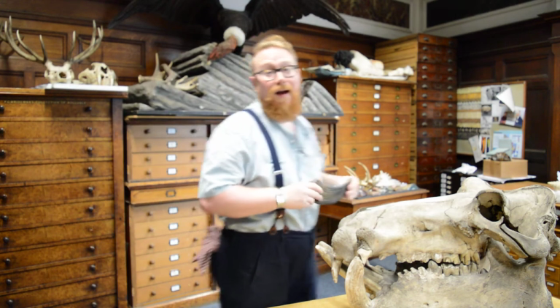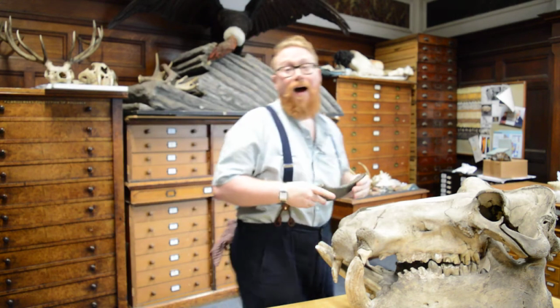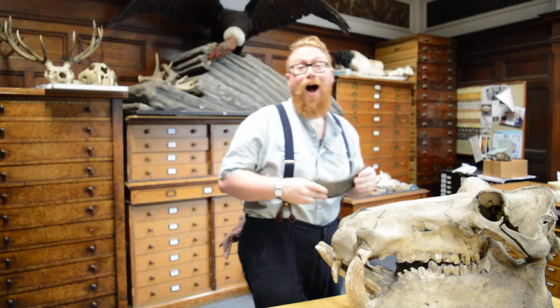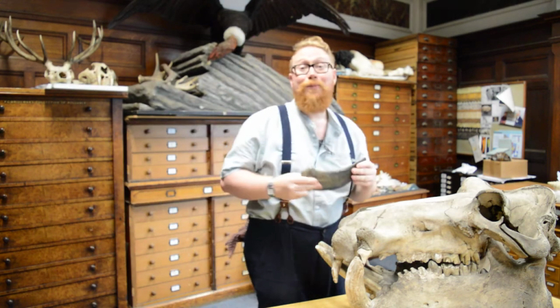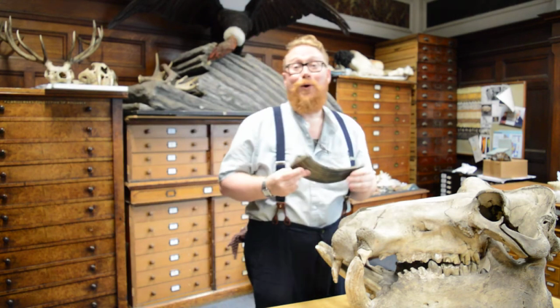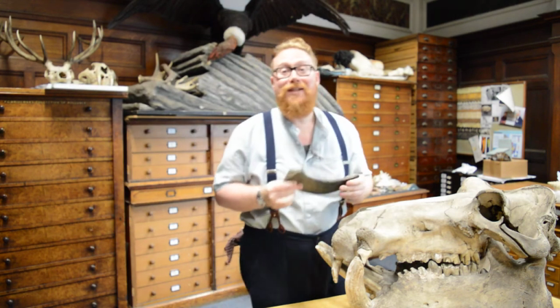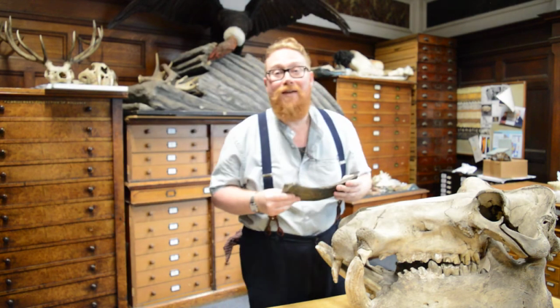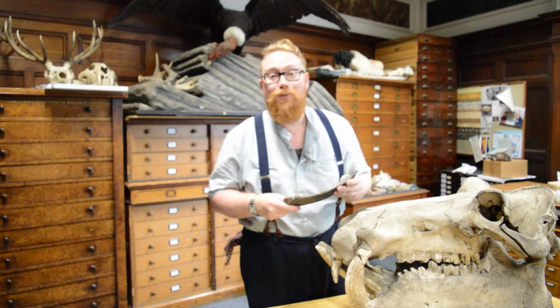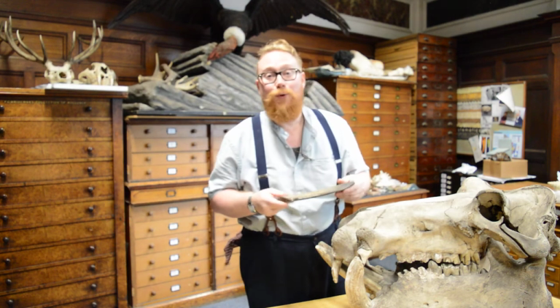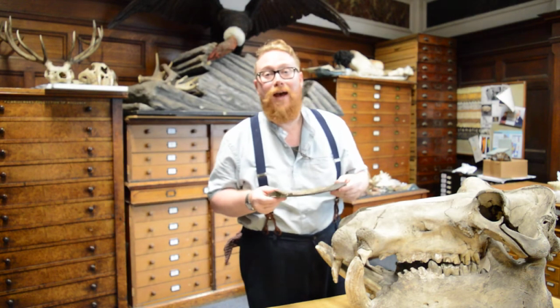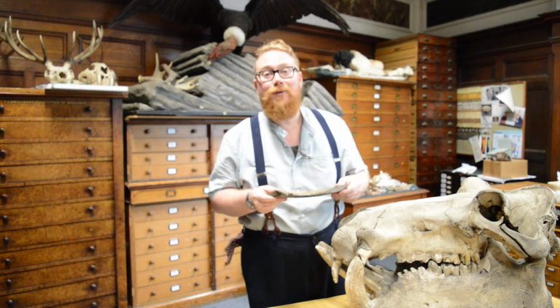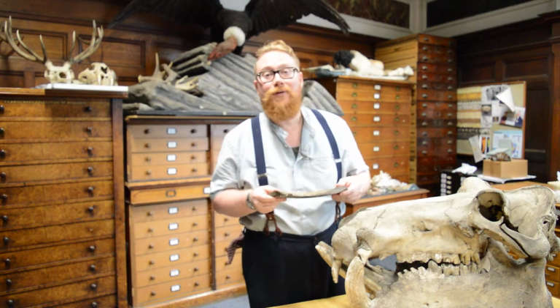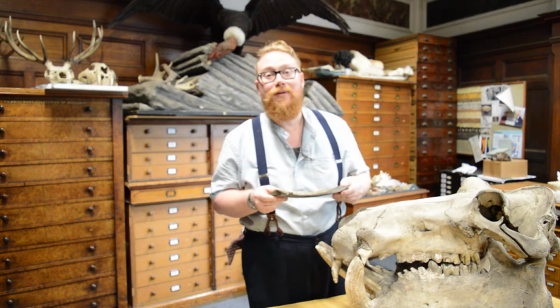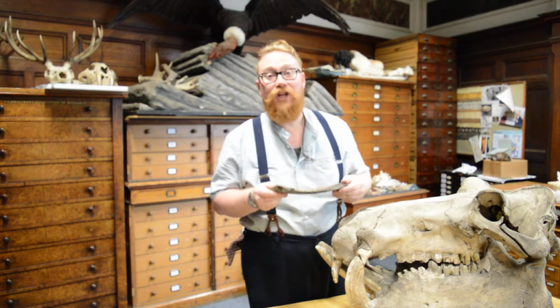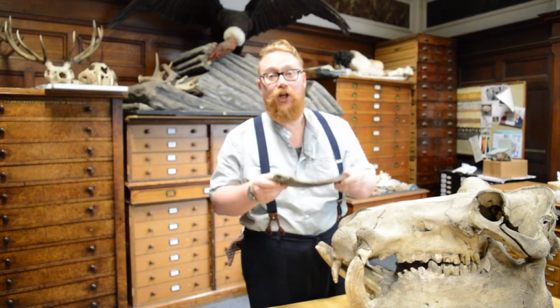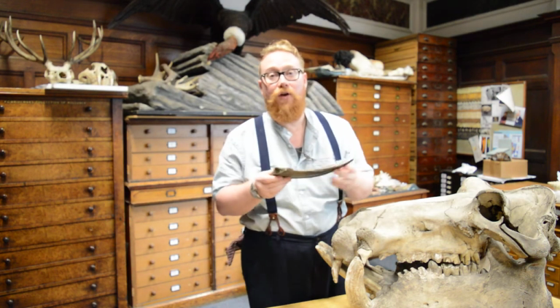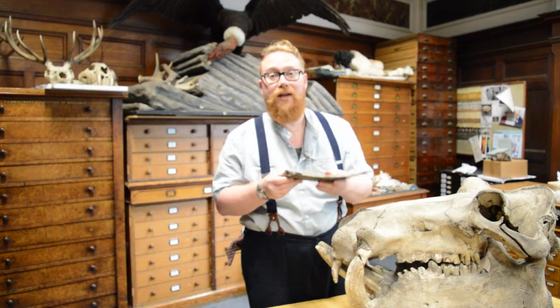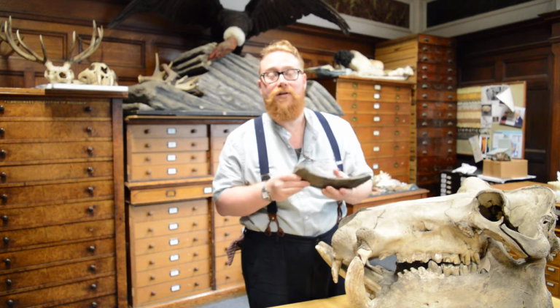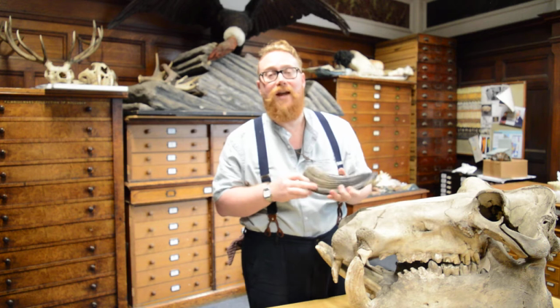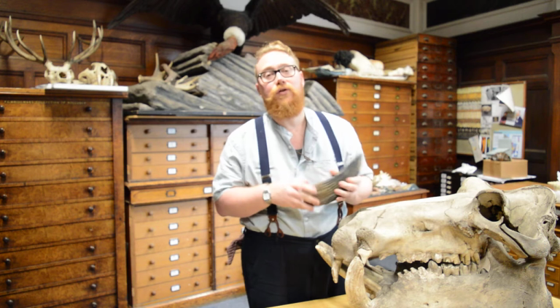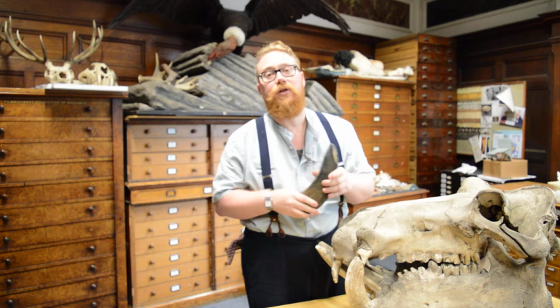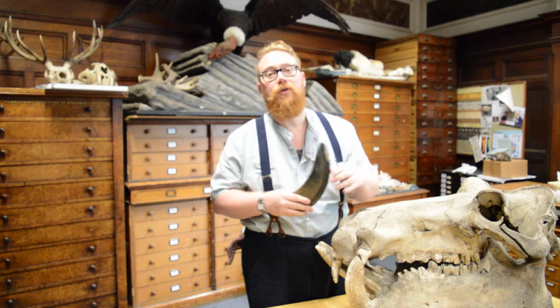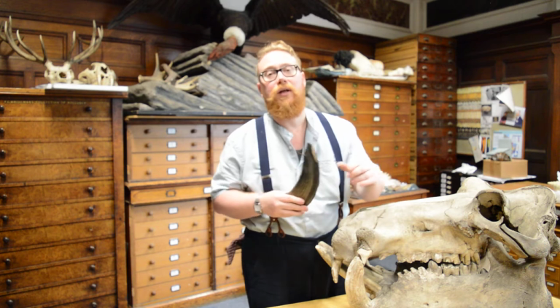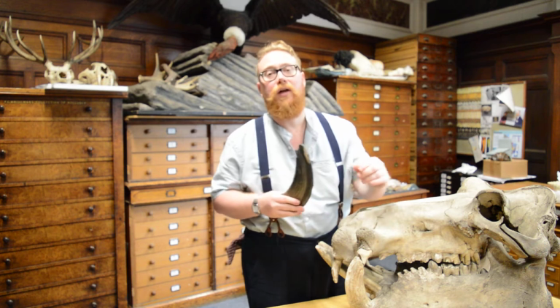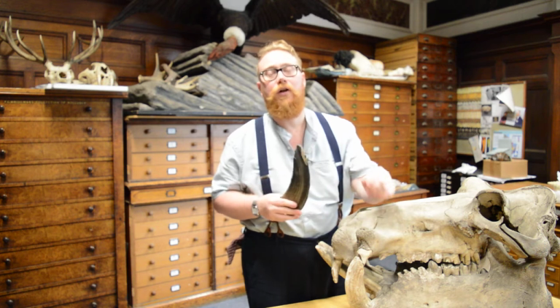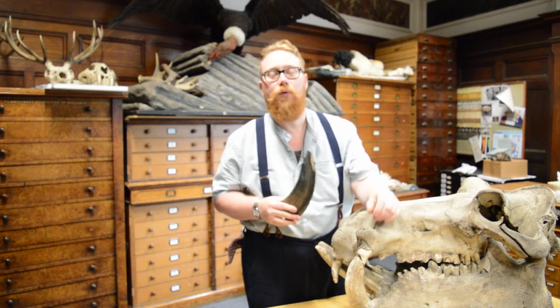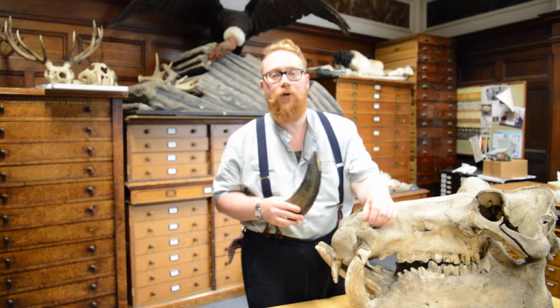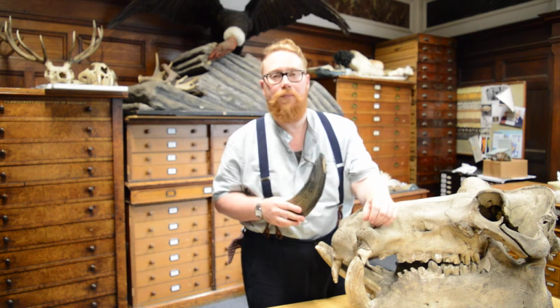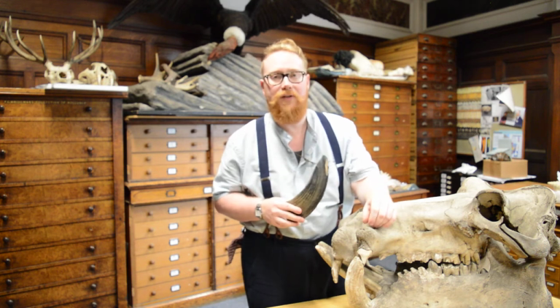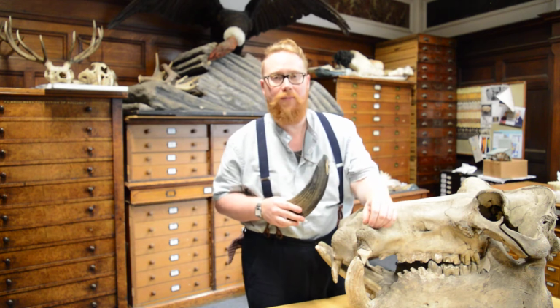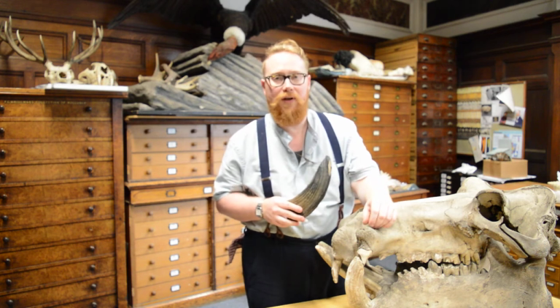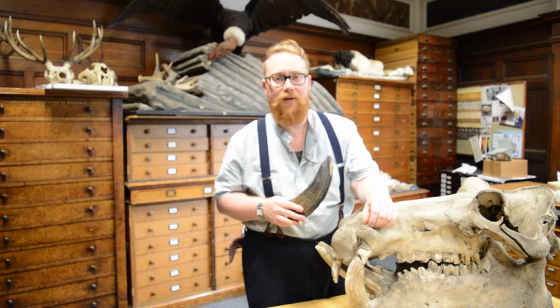I'm Dr. David Waterhouse, Senior Curator of Natural History at Norfolk Museum Service.